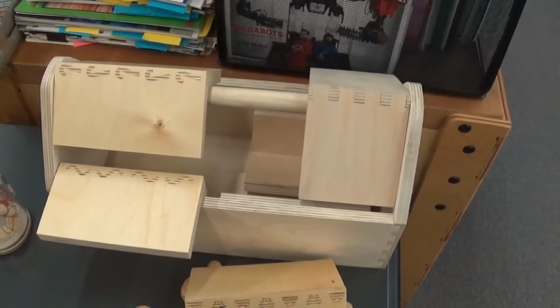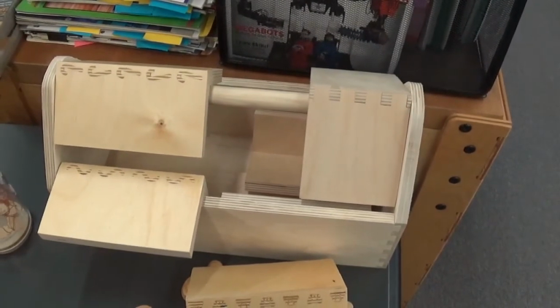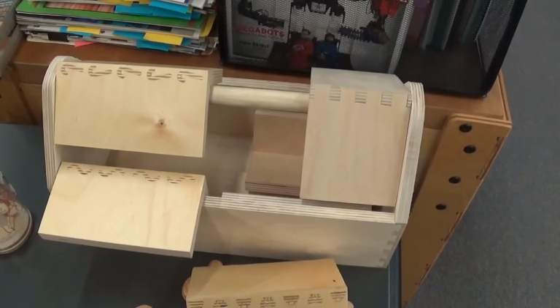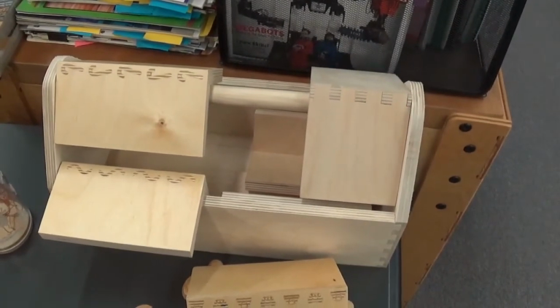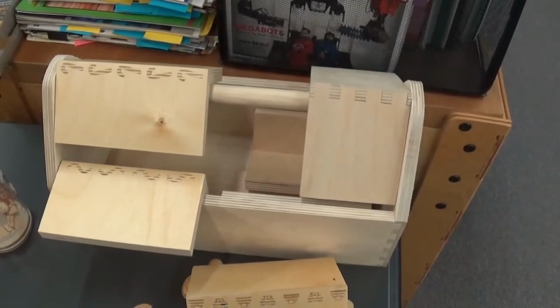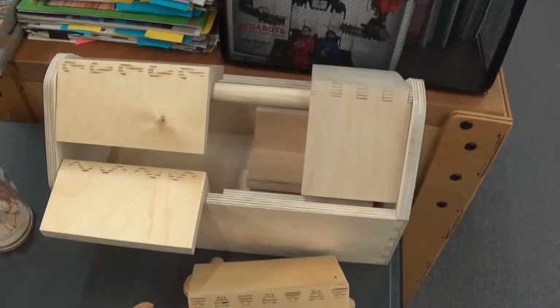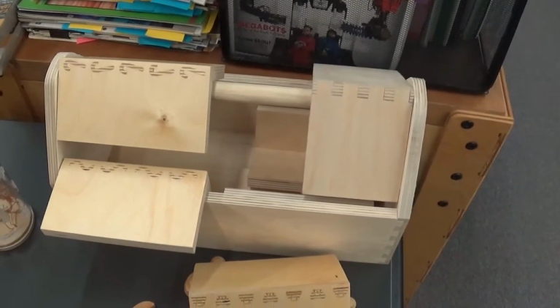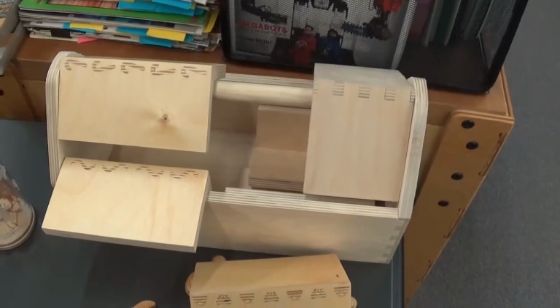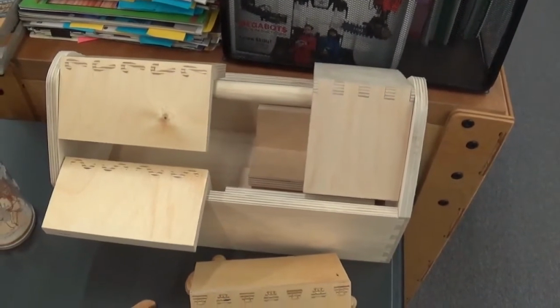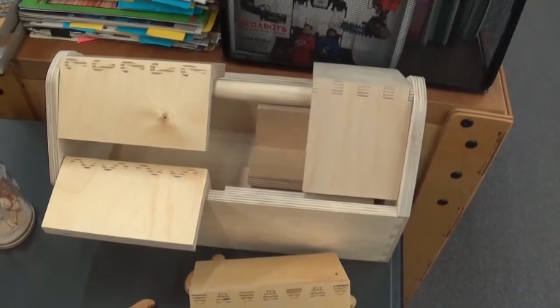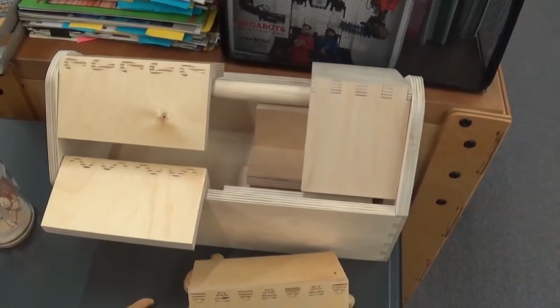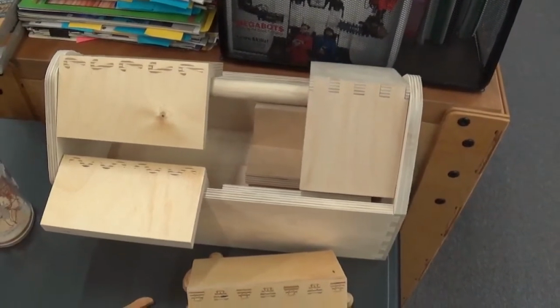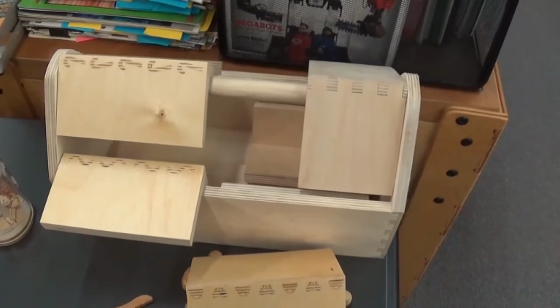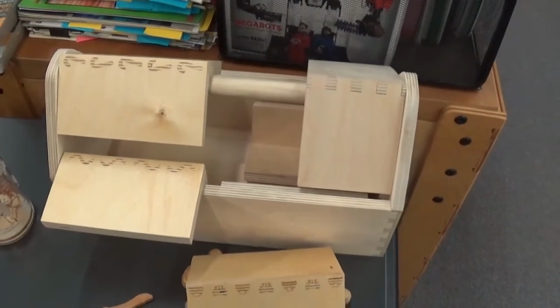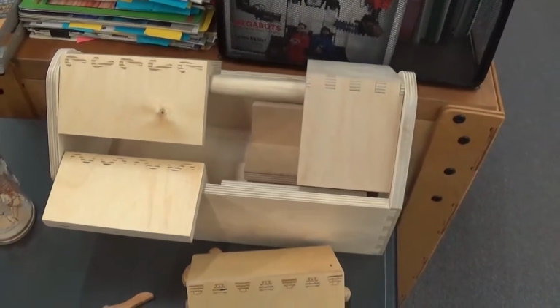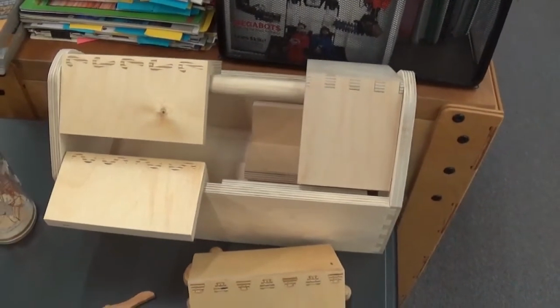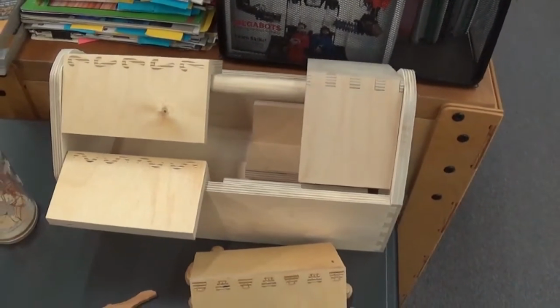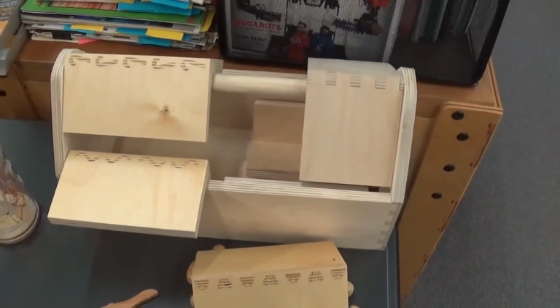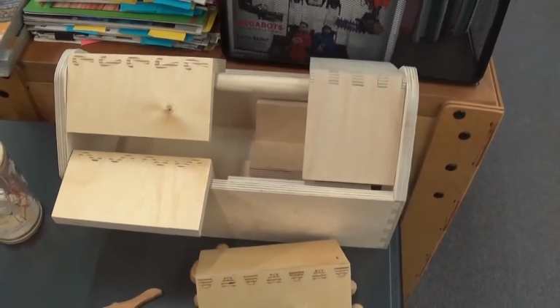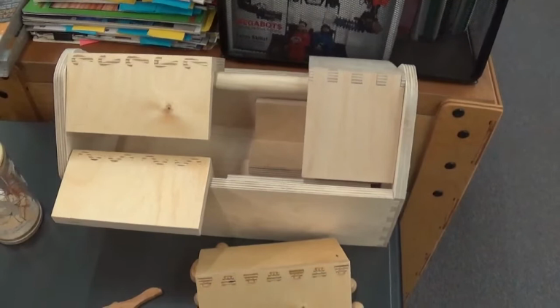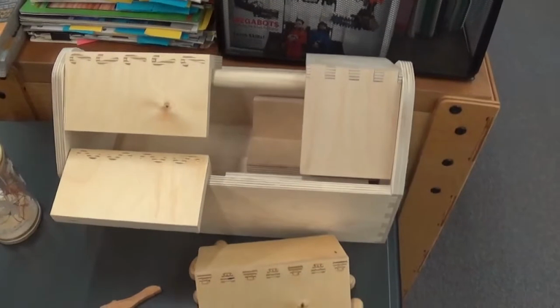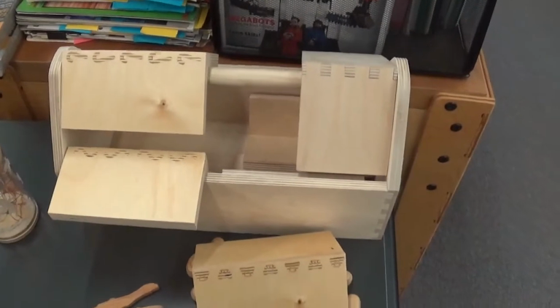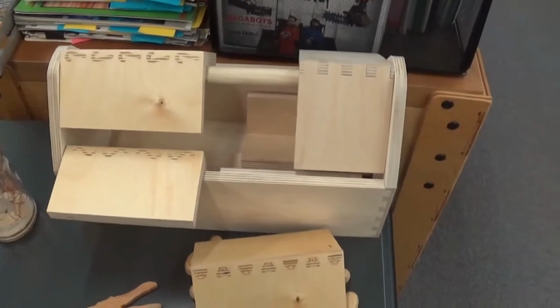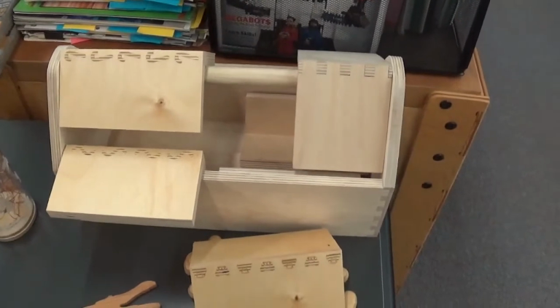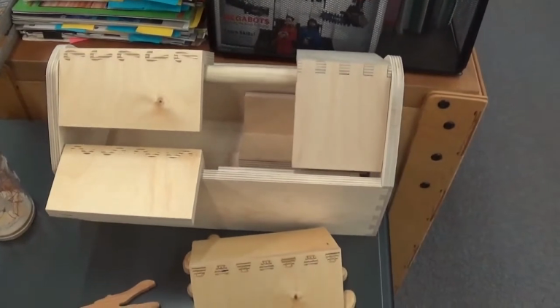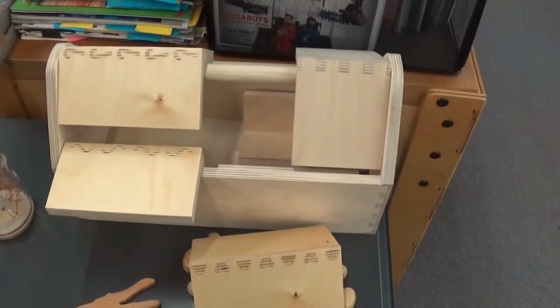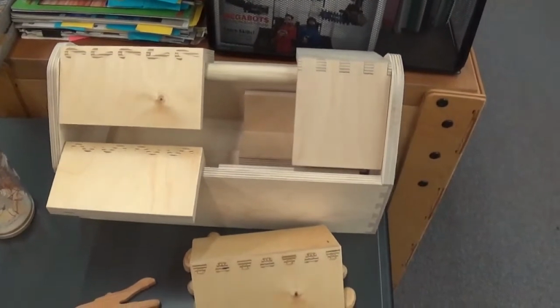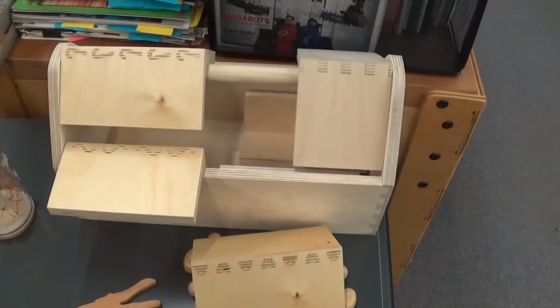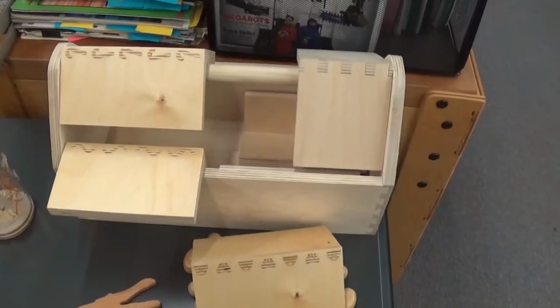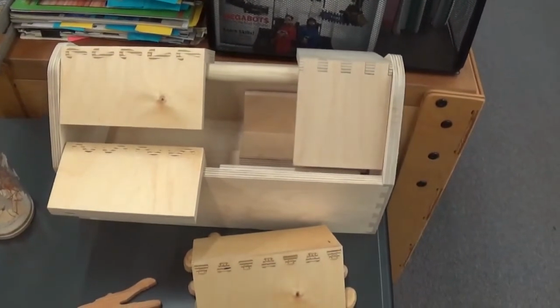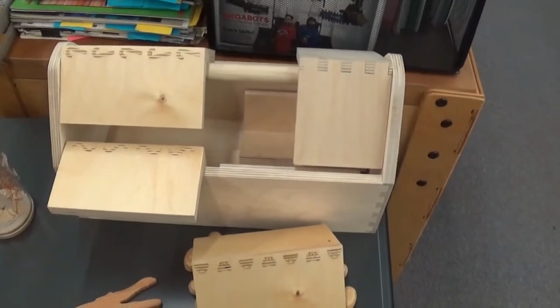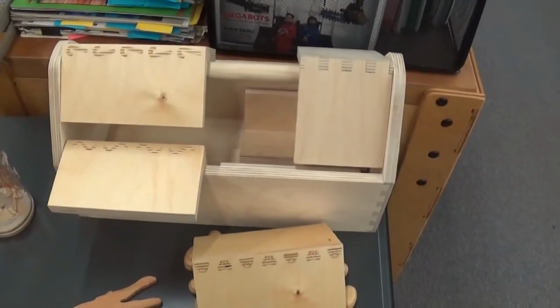Here we have something very interesting — a new take on dovetail-type joinery.